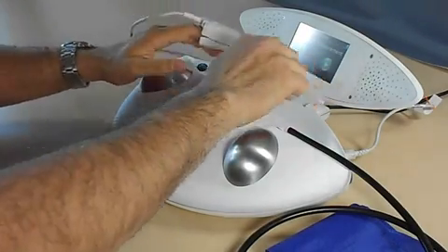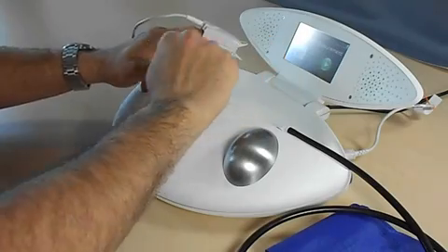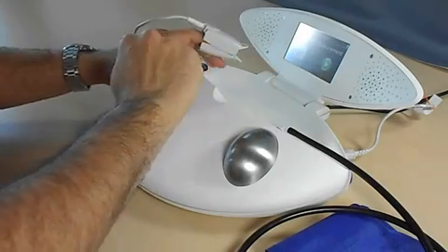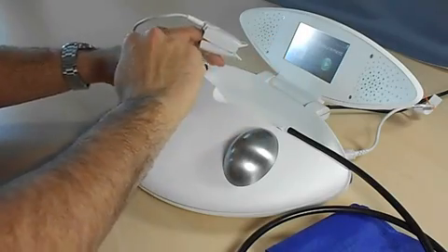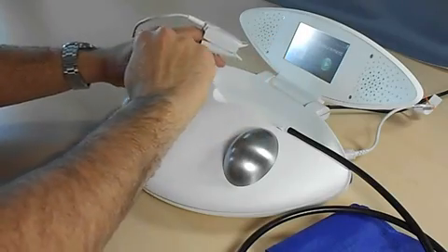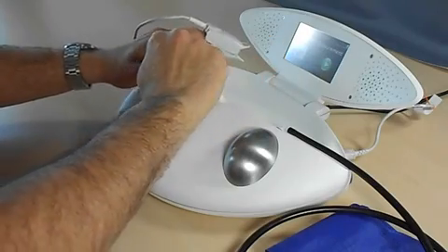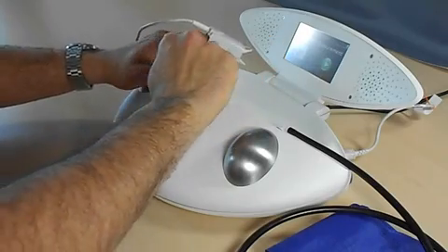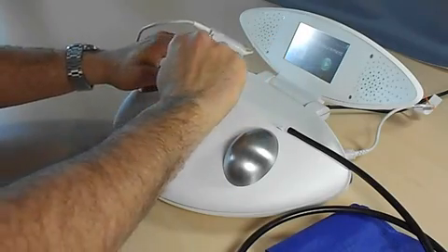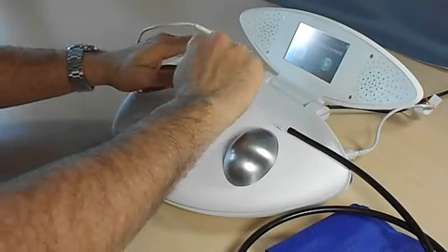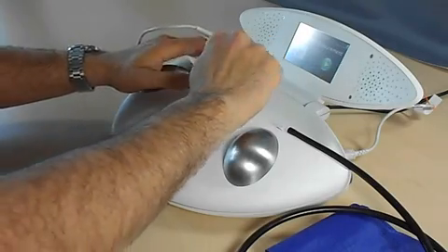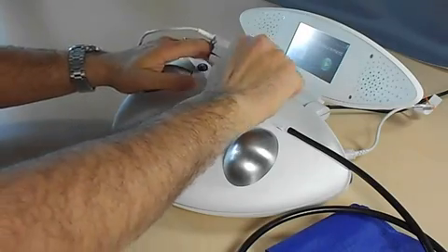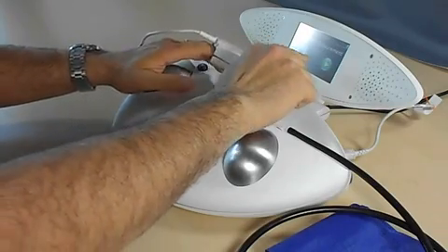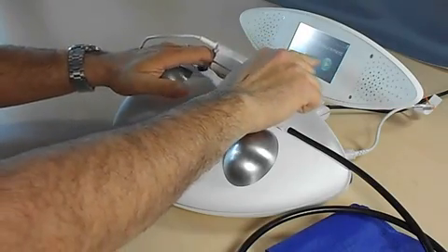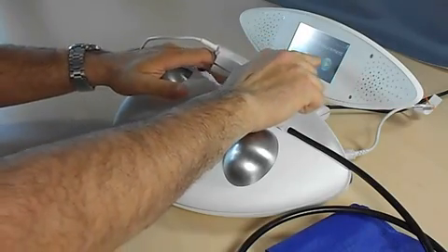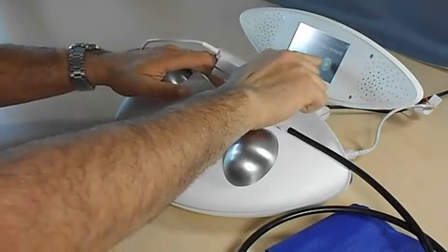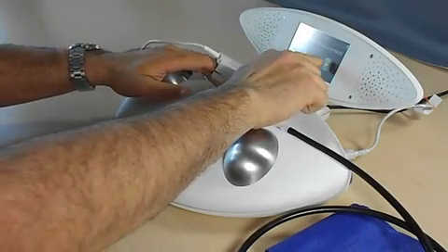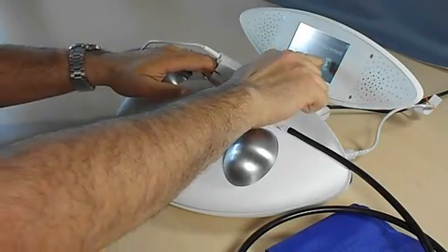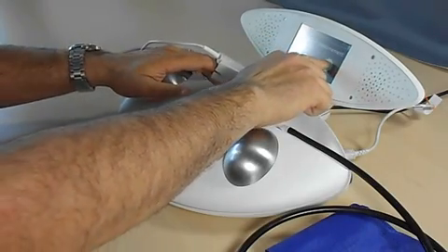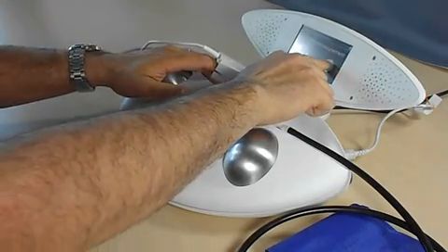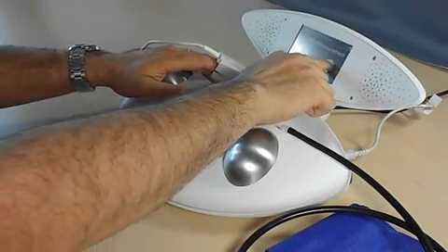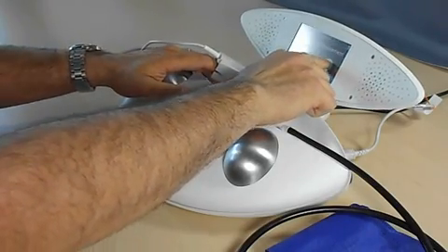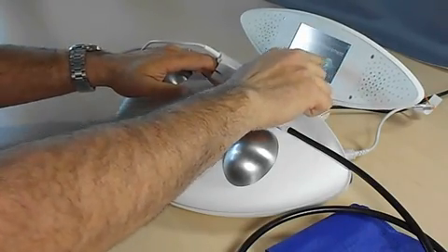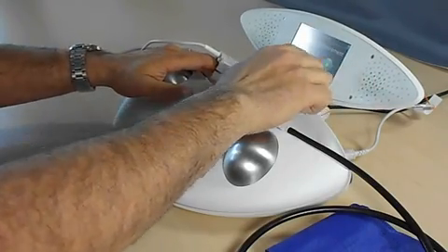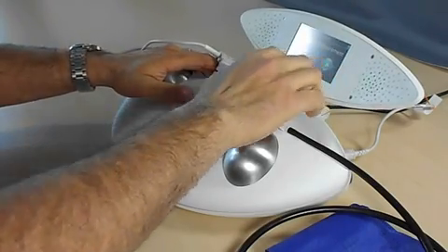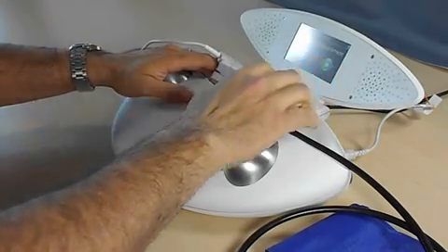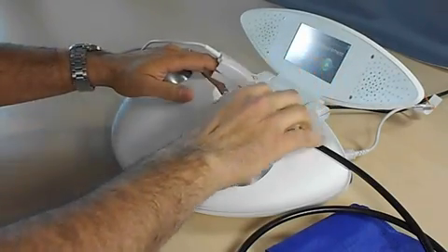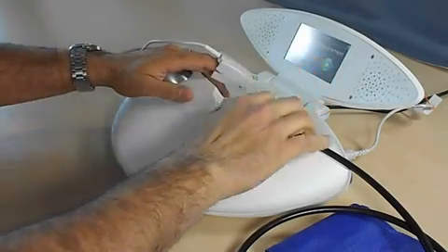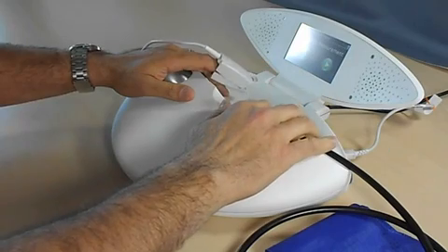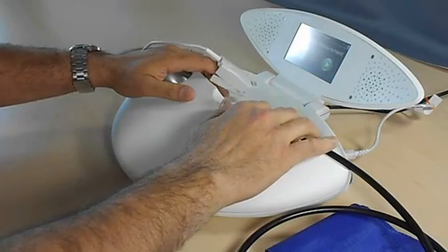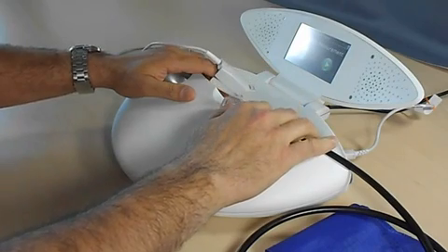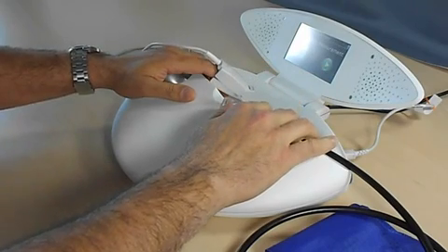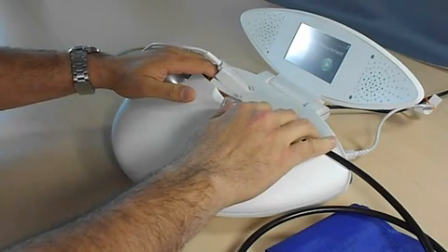Now place both hands lightly on the electrodes. Please remain relaxed during the measurement.